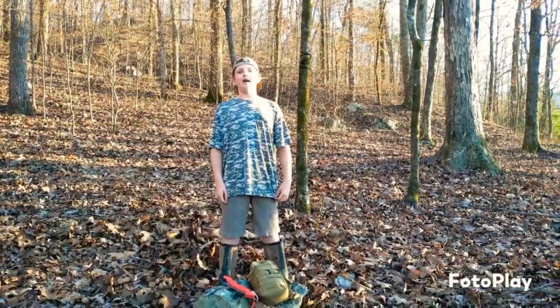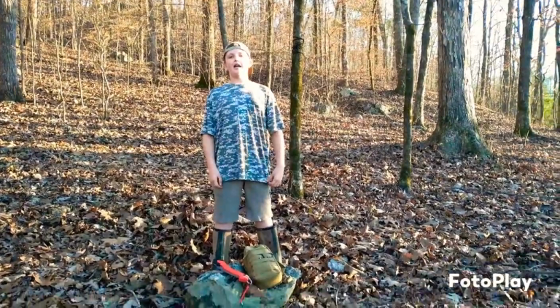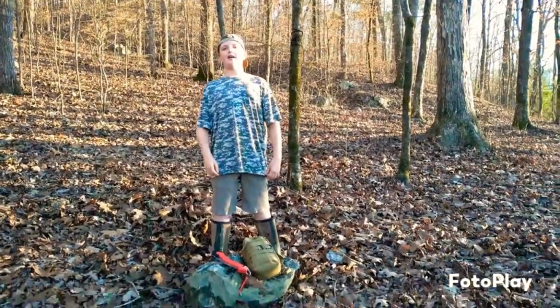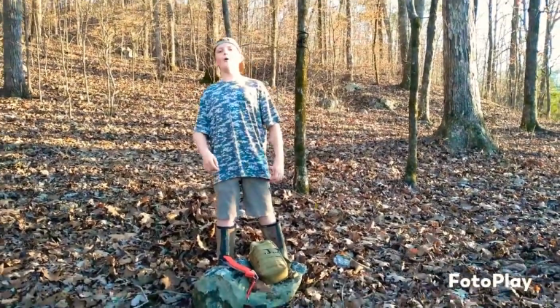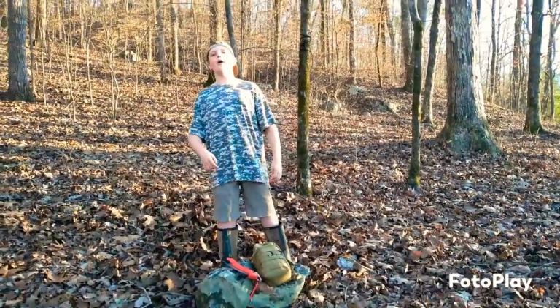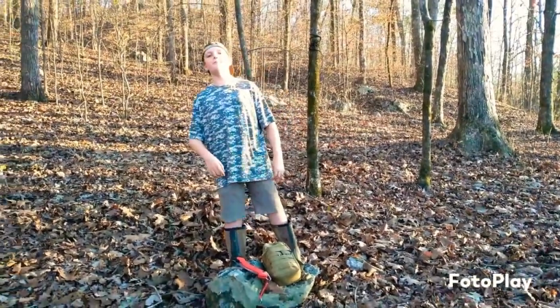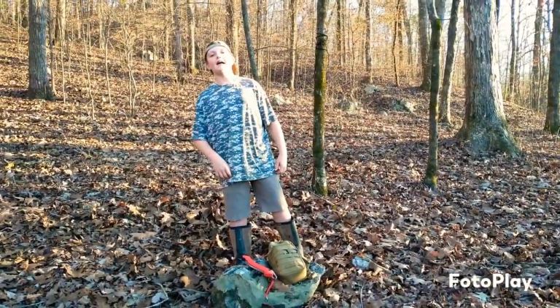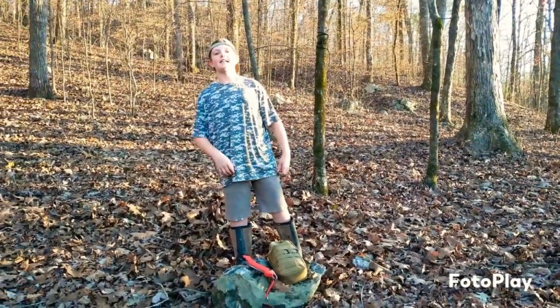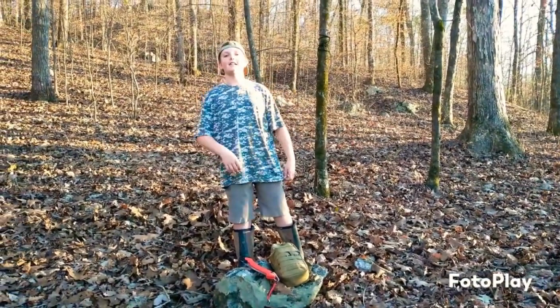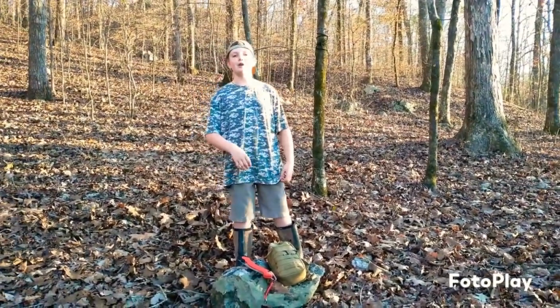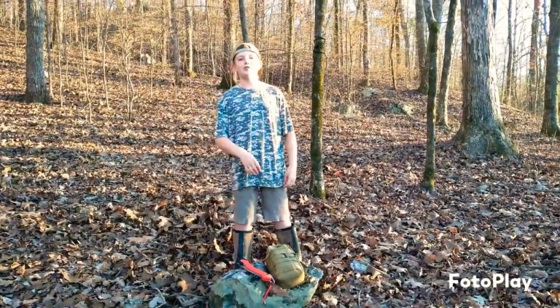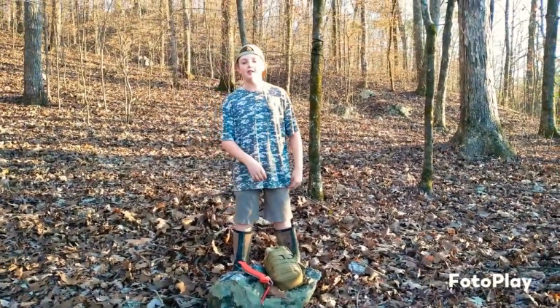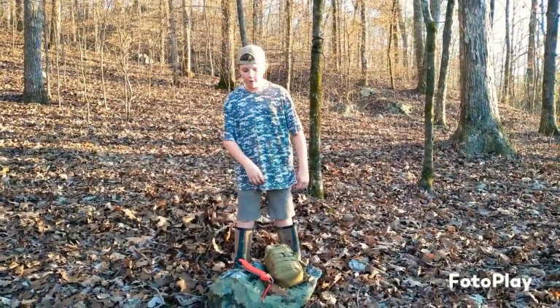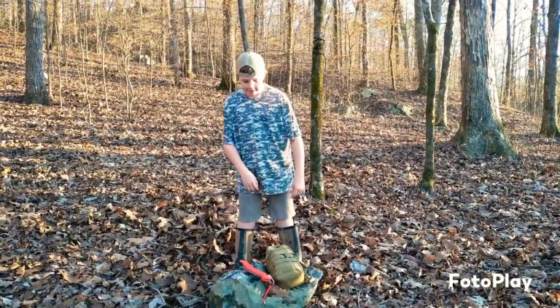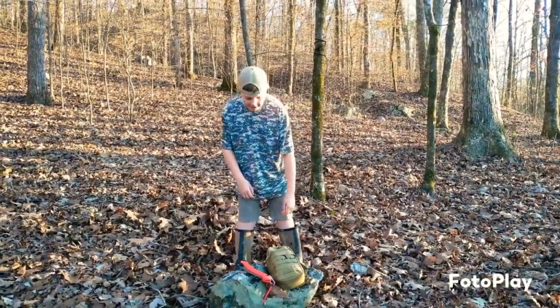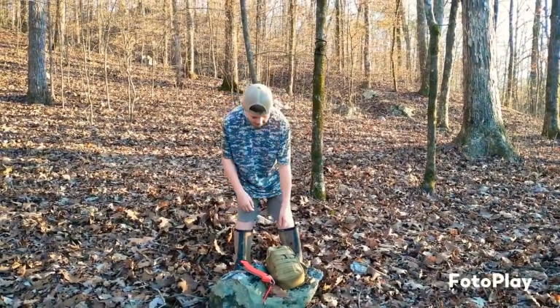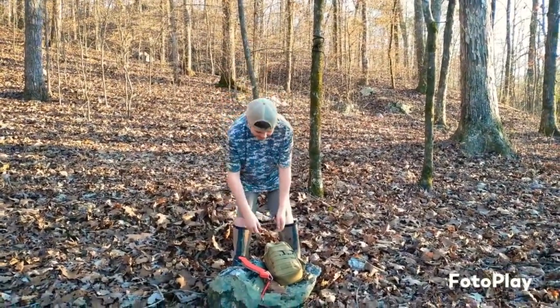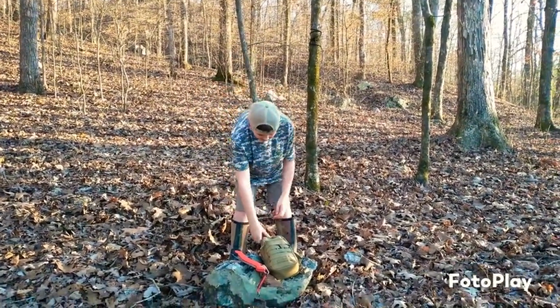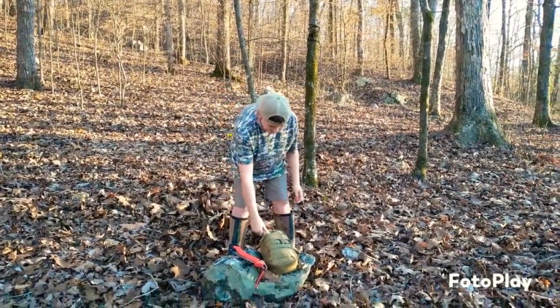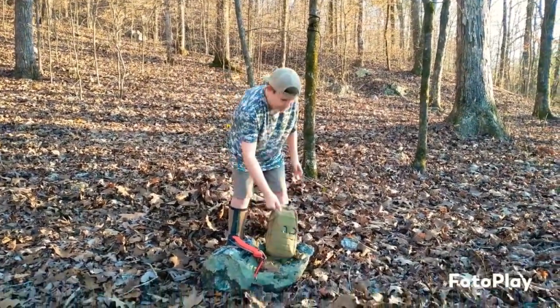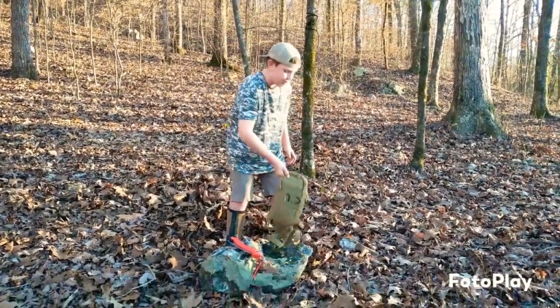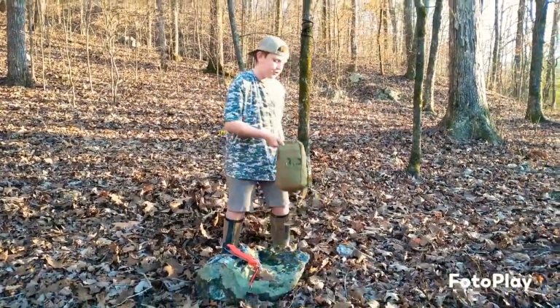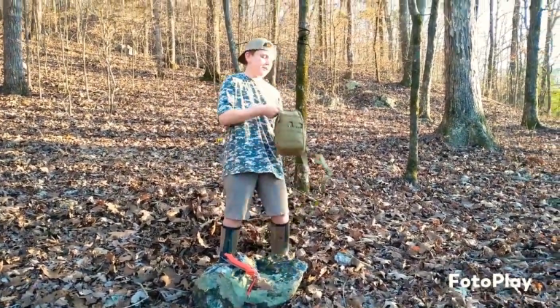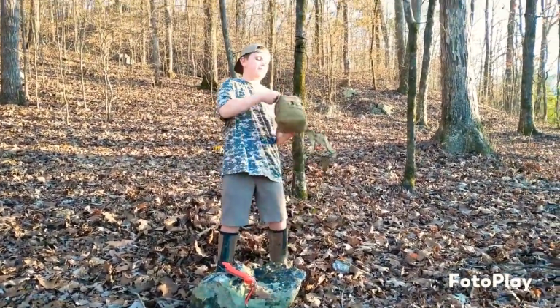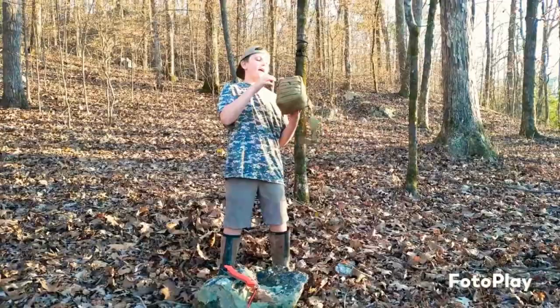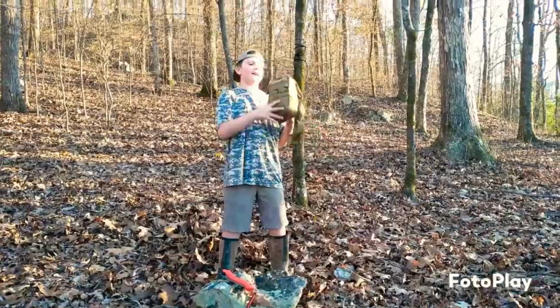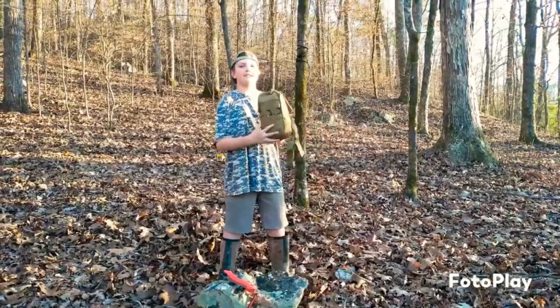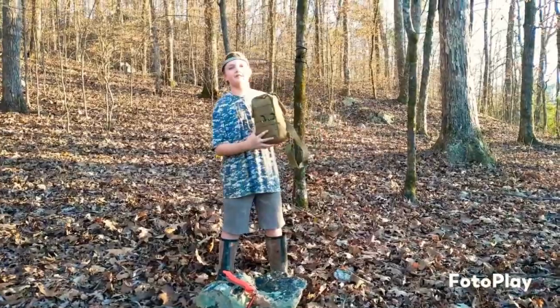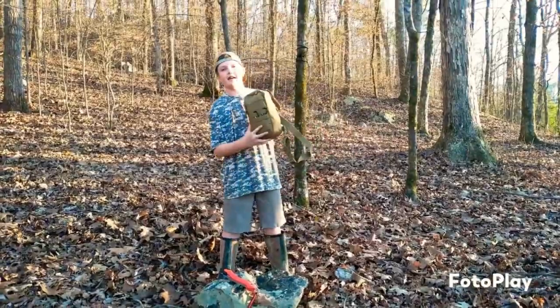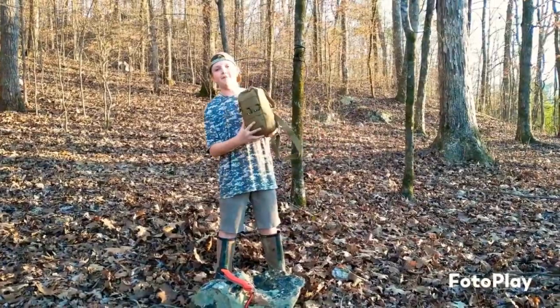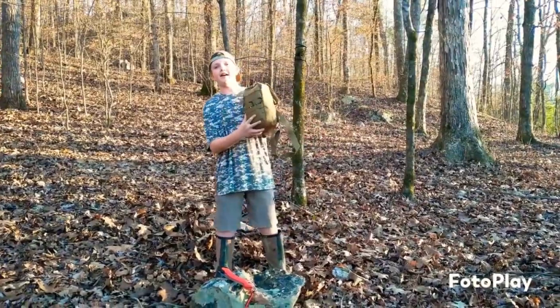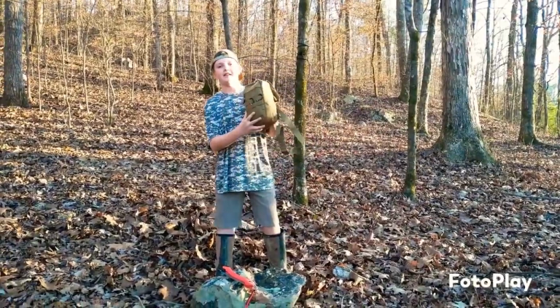Hey y'all, welcome back to Kindlin Bros Outdoors. Today I'm going to show you what to pack in your day pack.